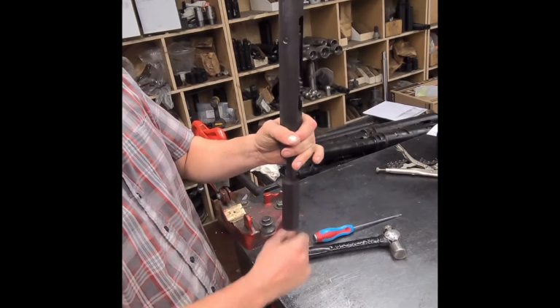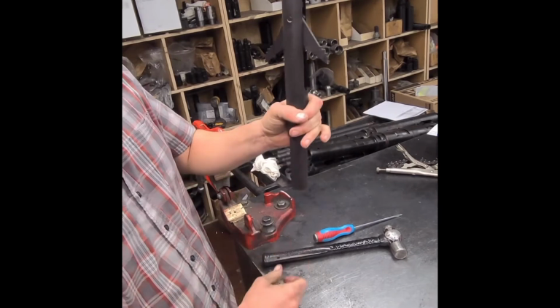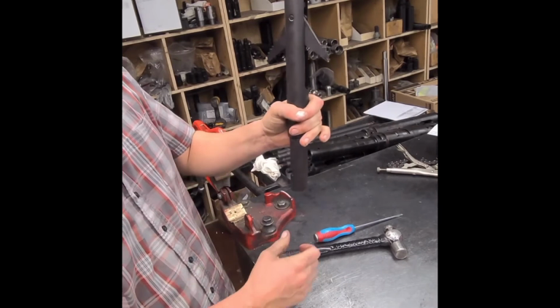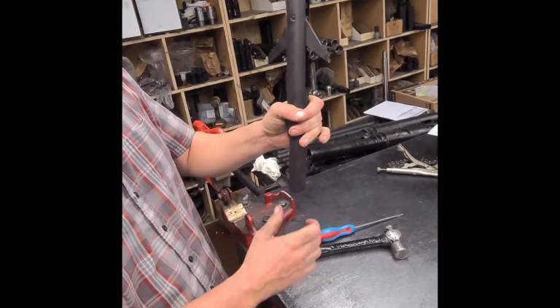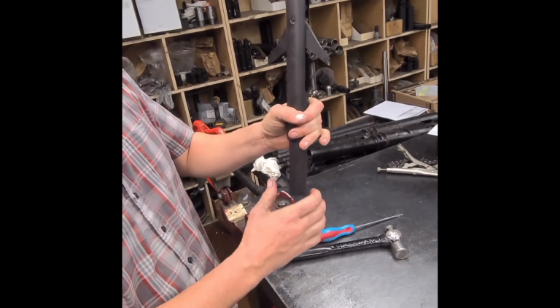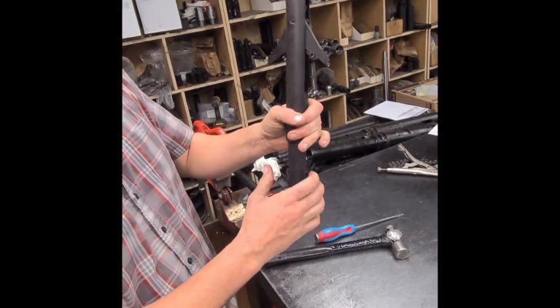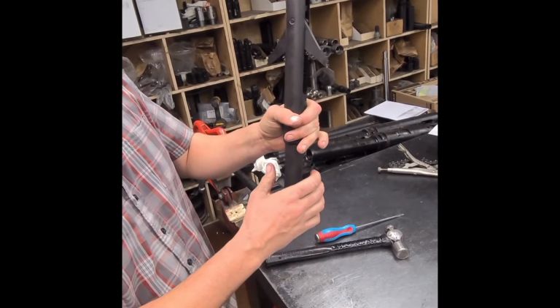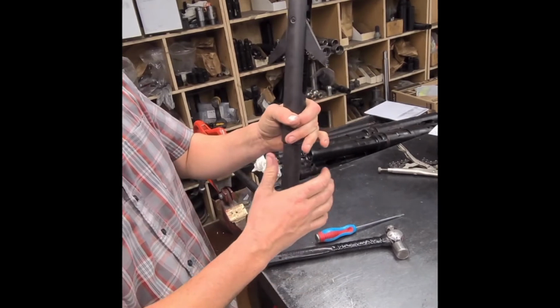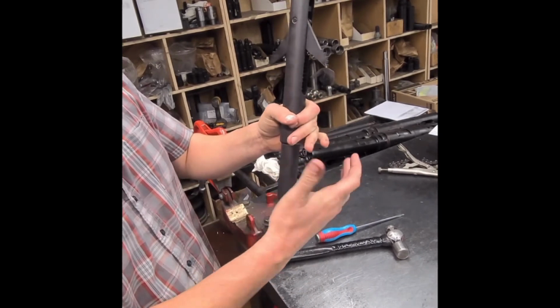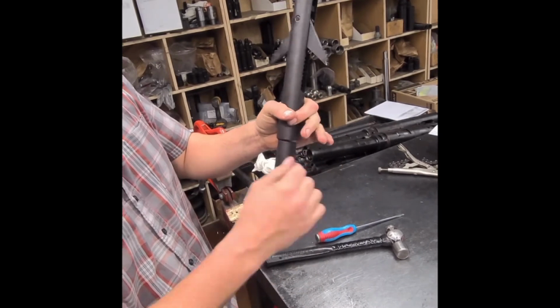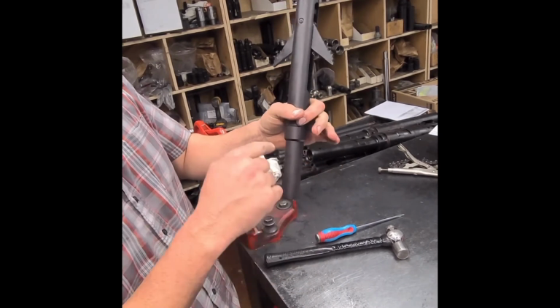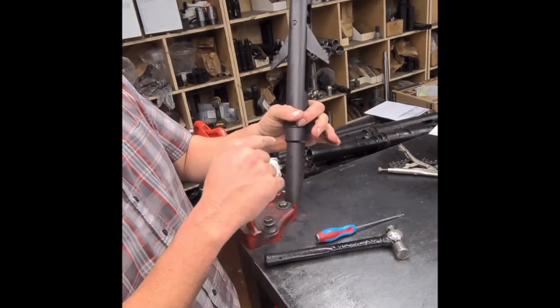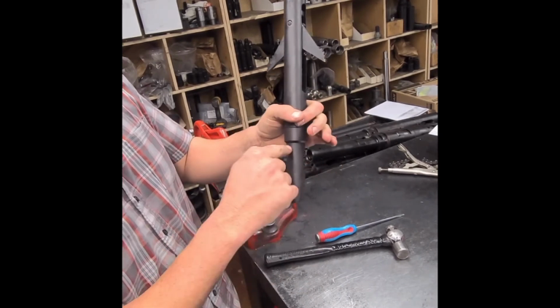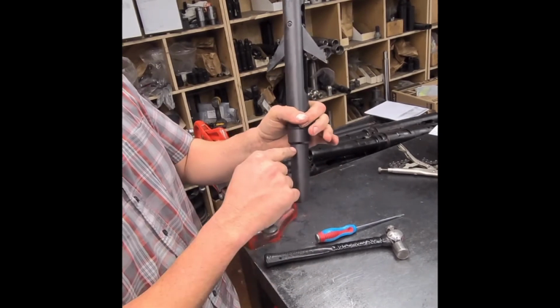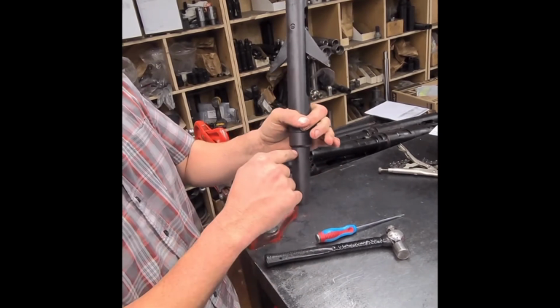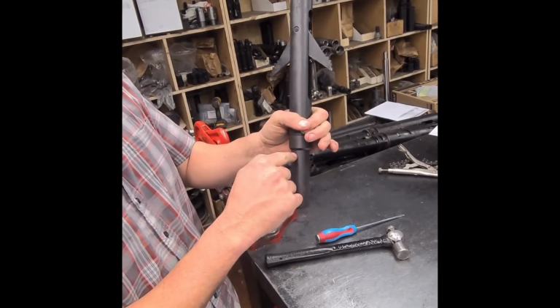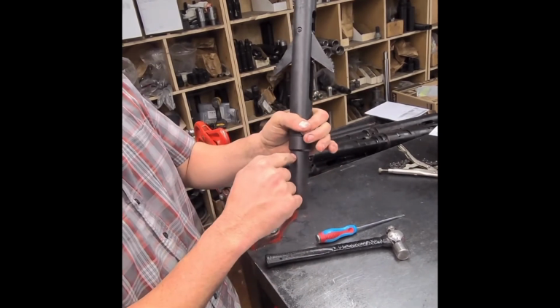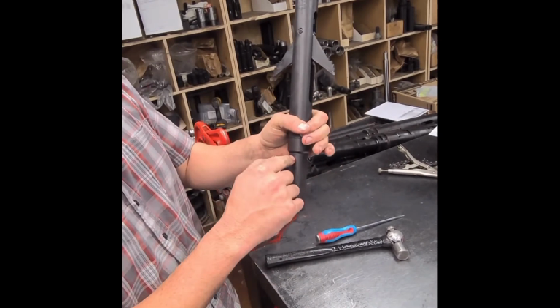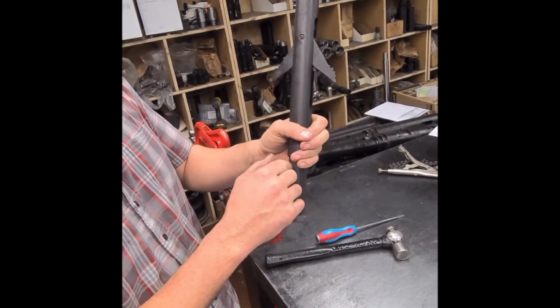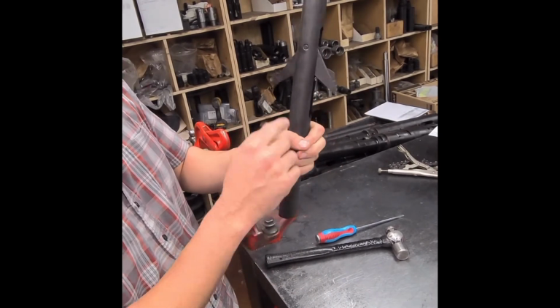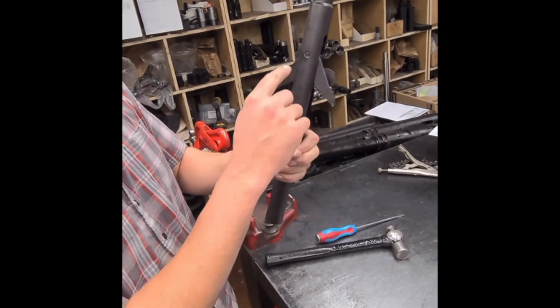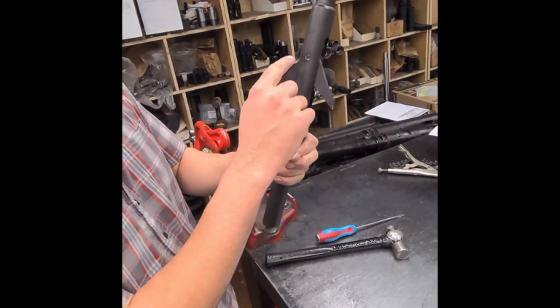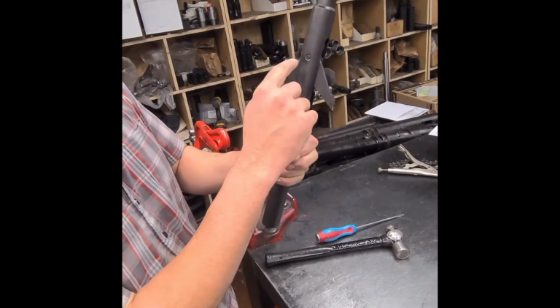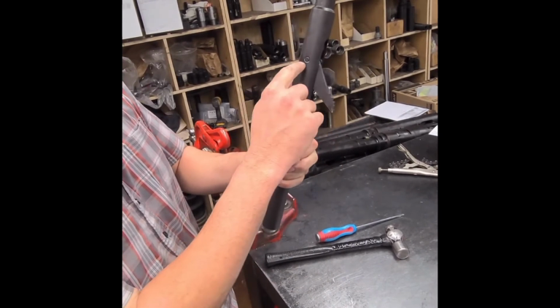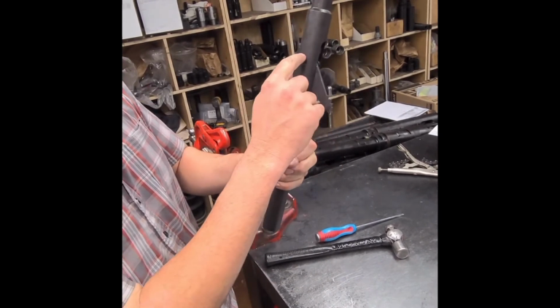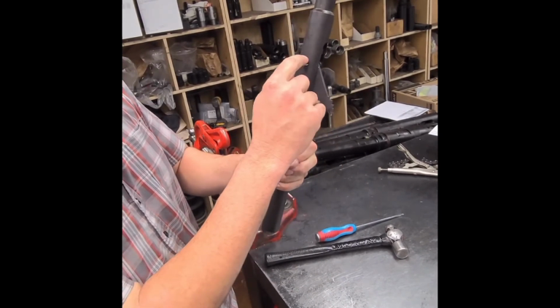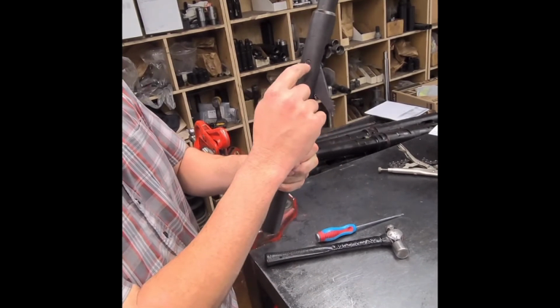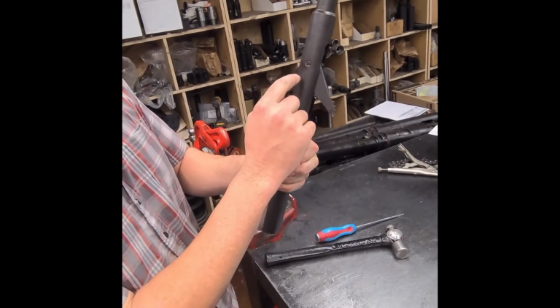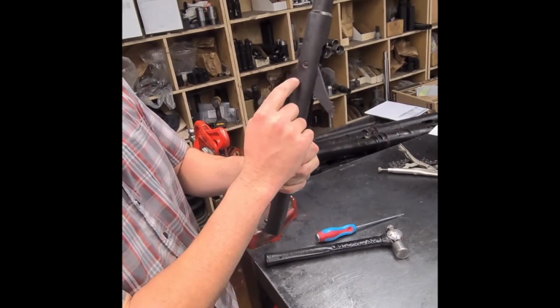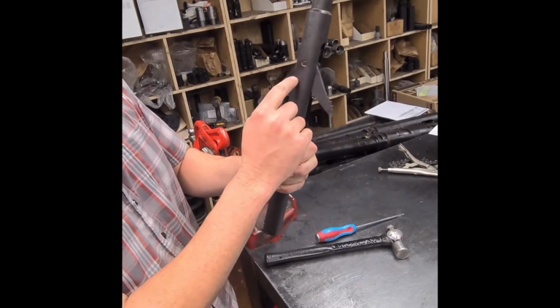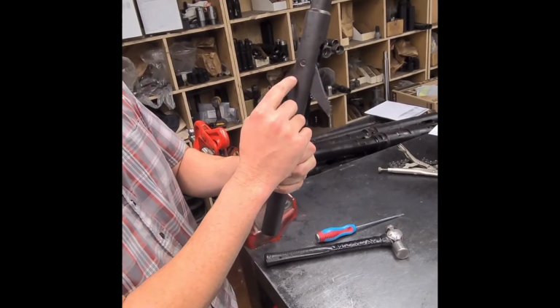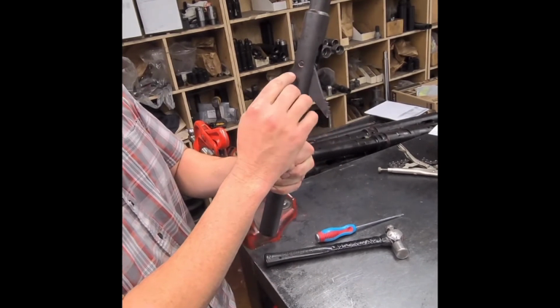That's how it works. We drill and pin it, and we brad the back of the screw.